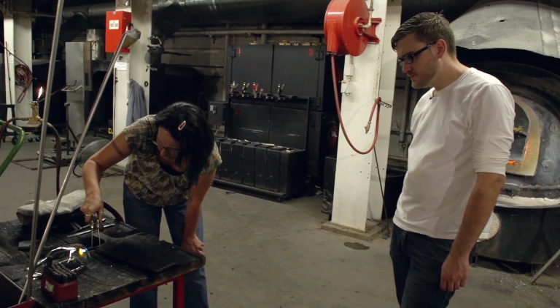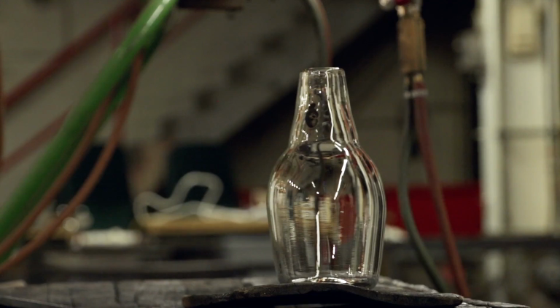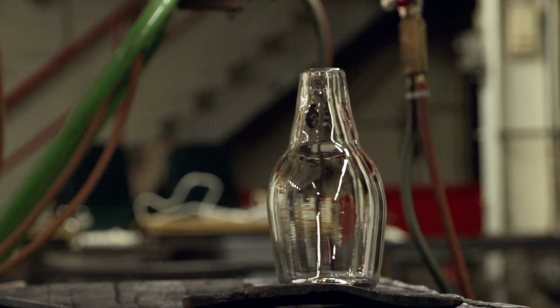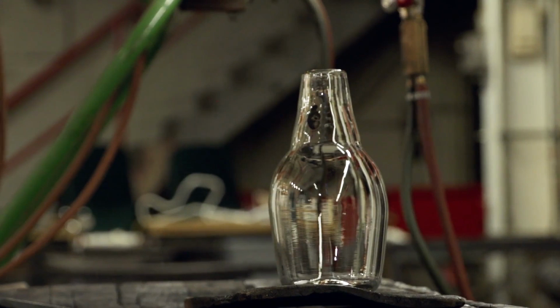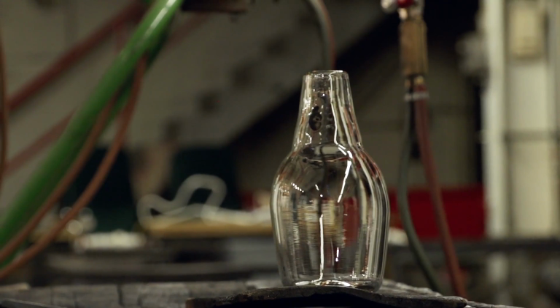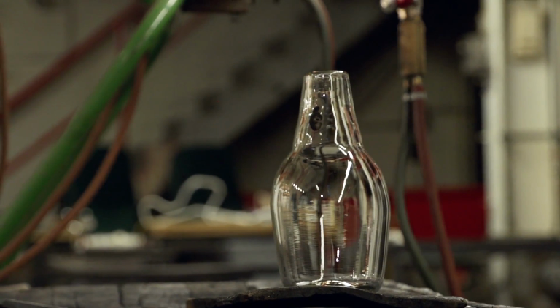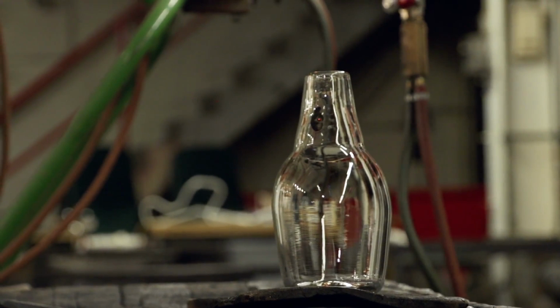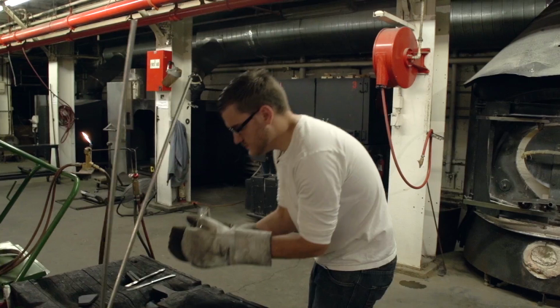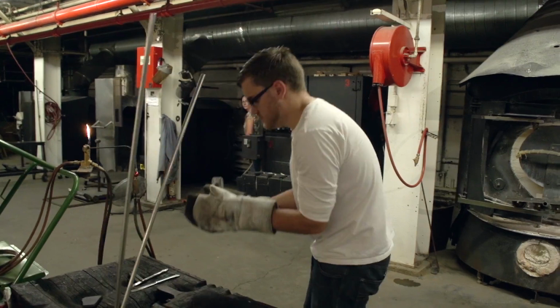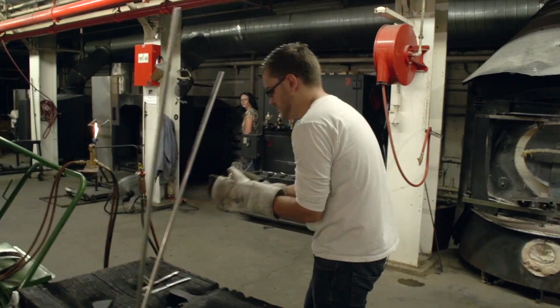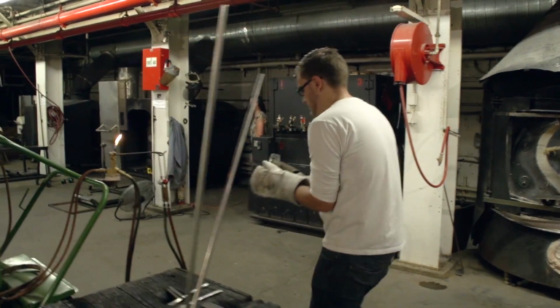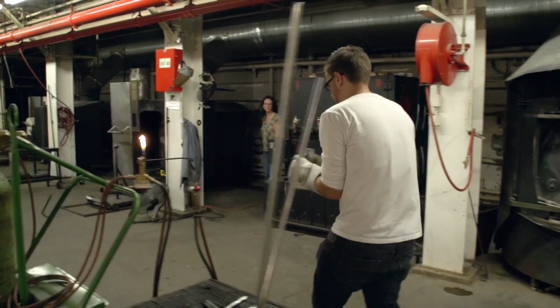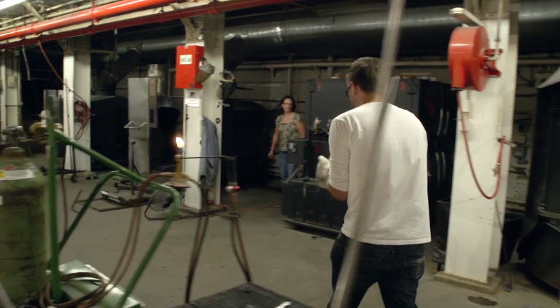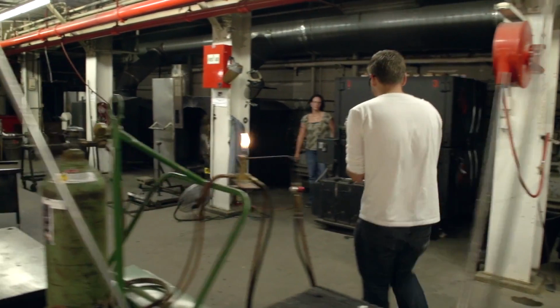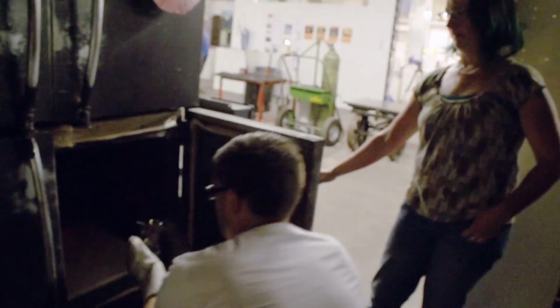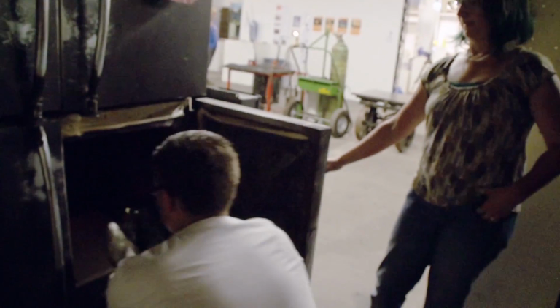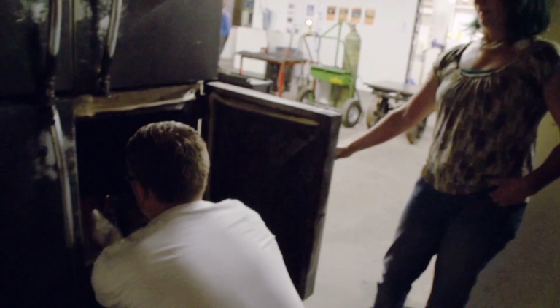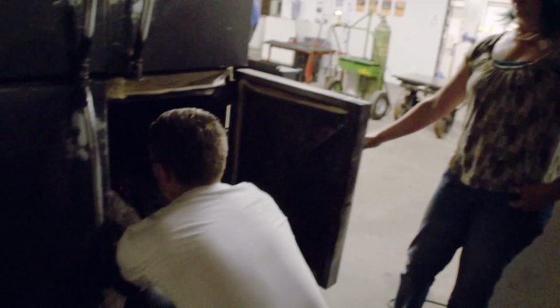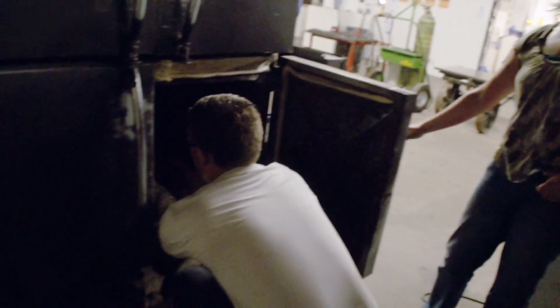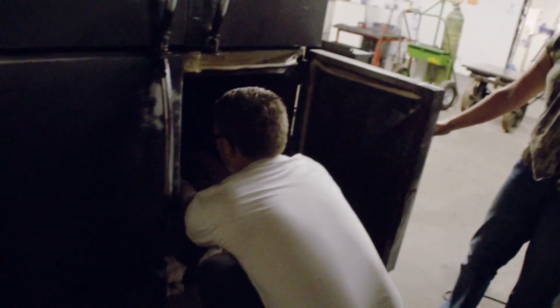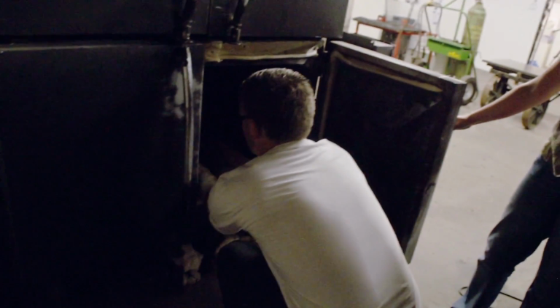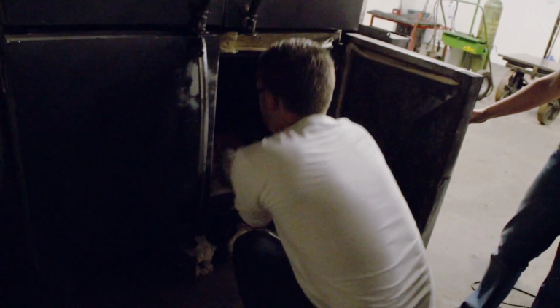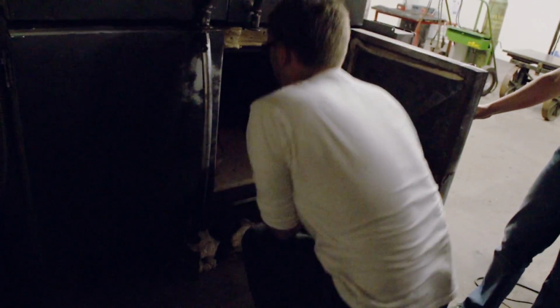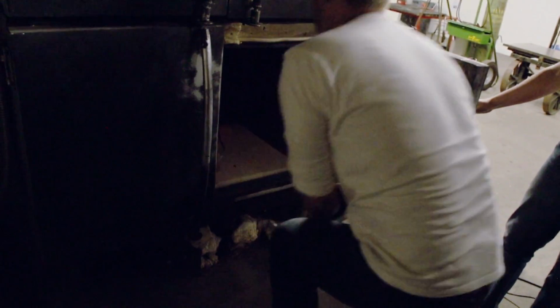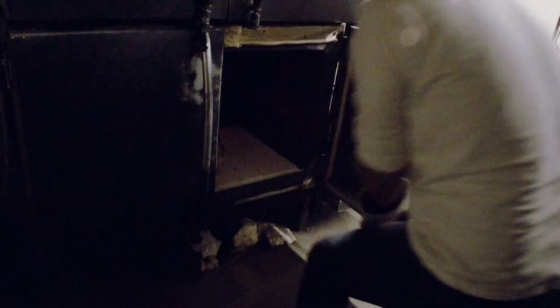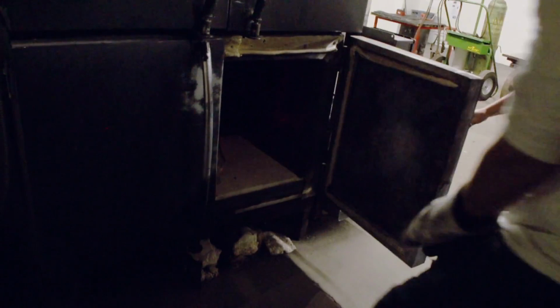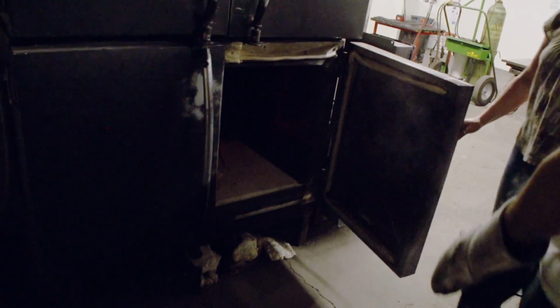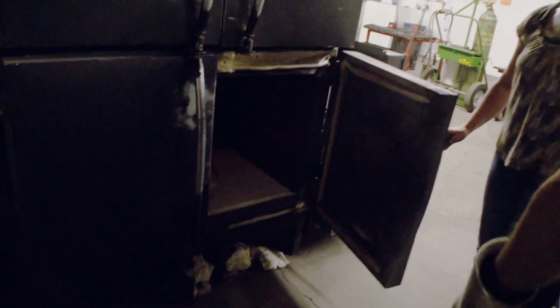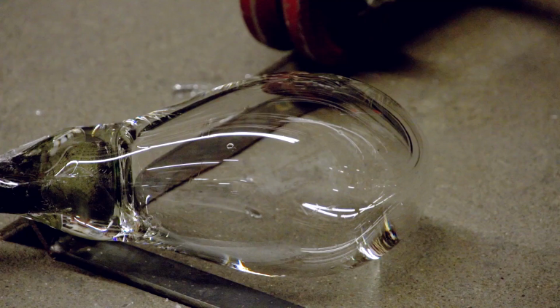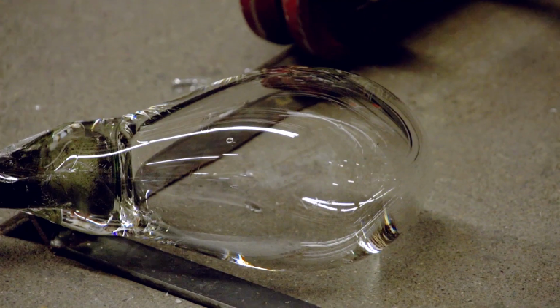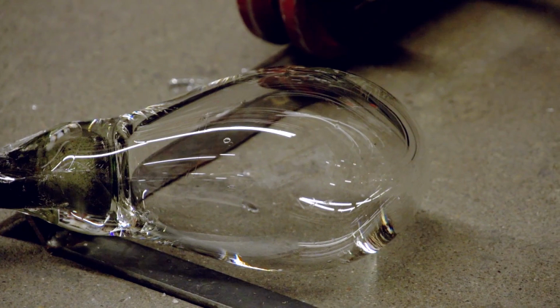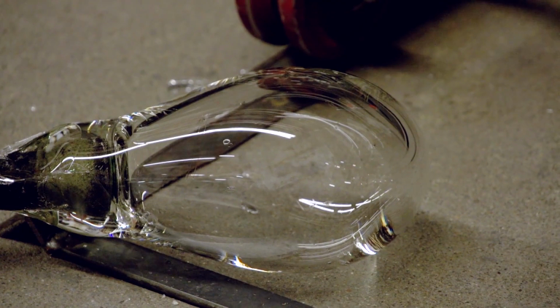With the glass completed, it needs to be left in the kiln to slowly cool over the next few days. Otherwise, it'll explode.